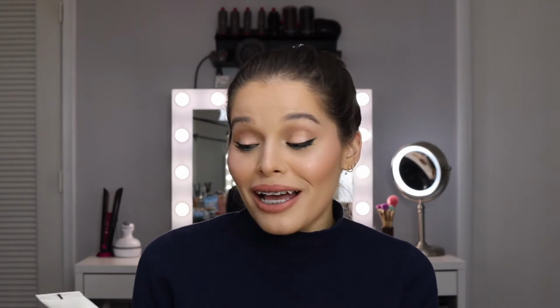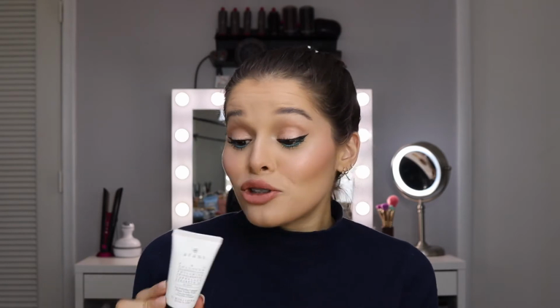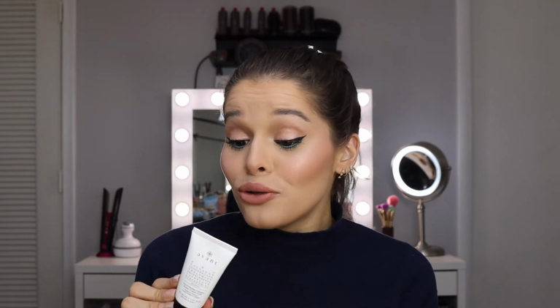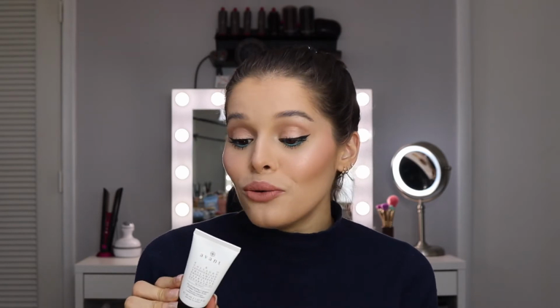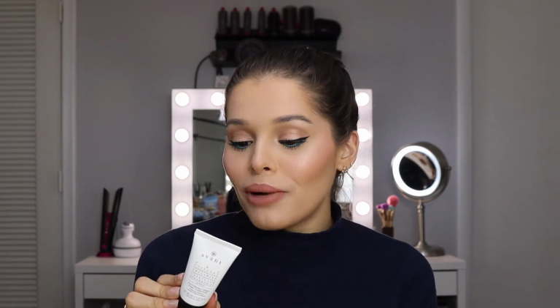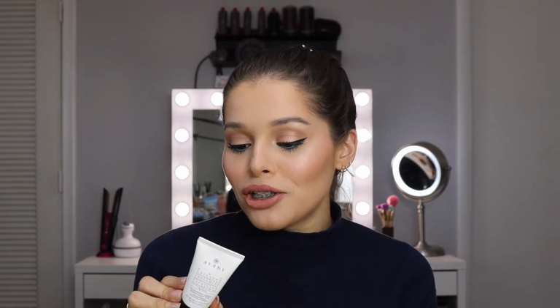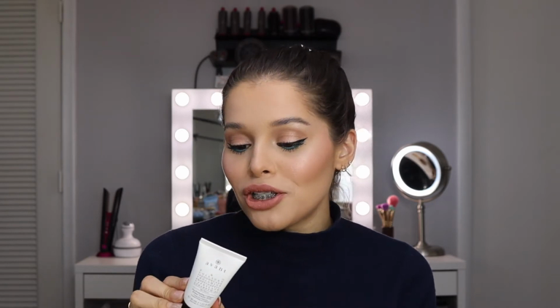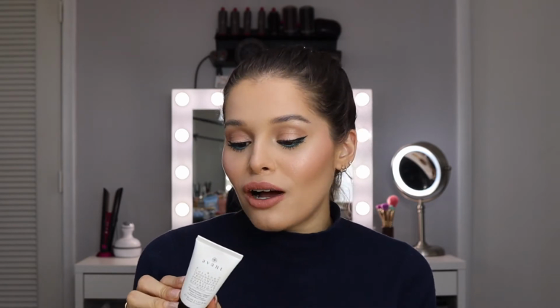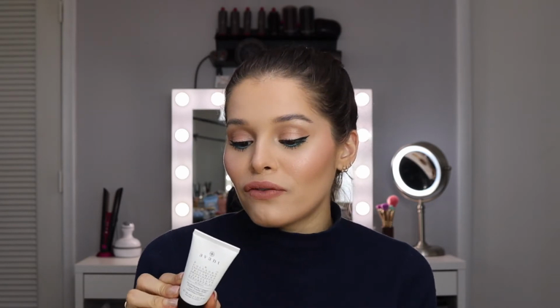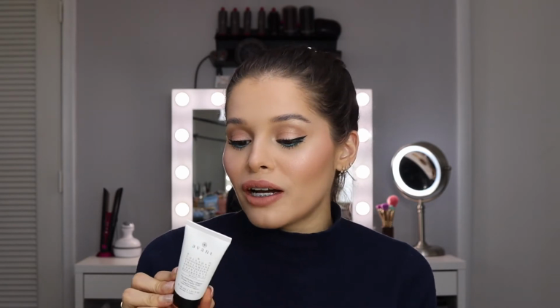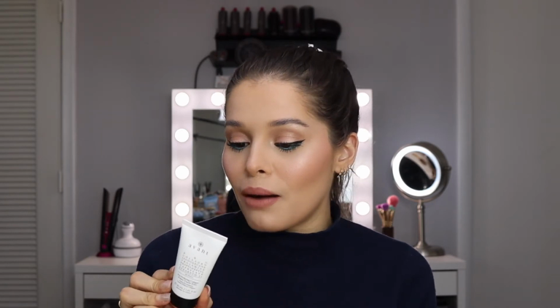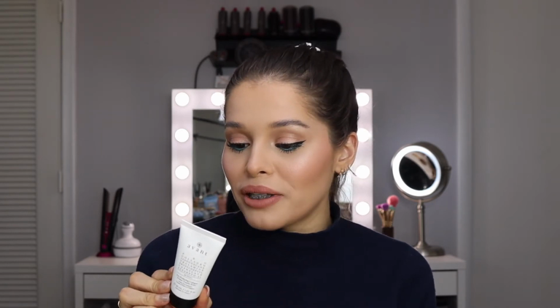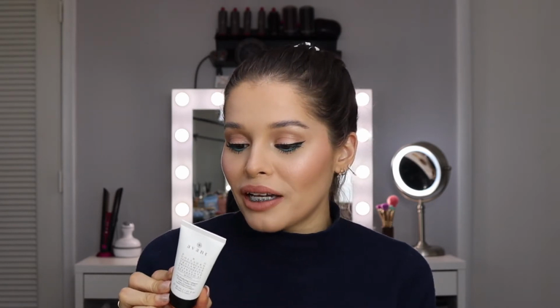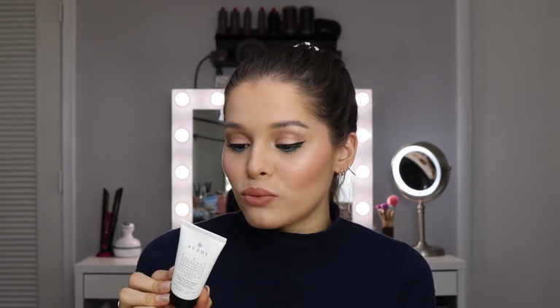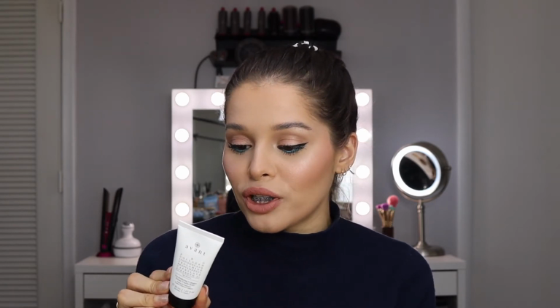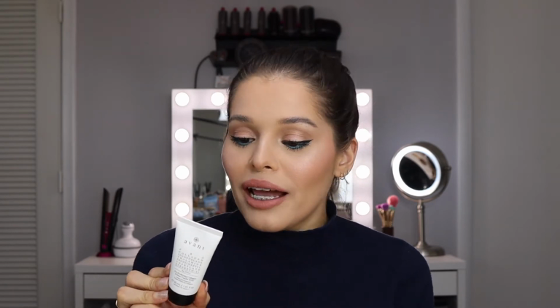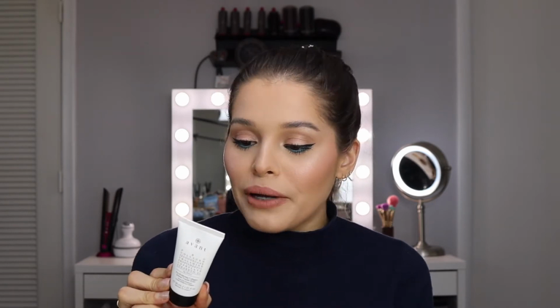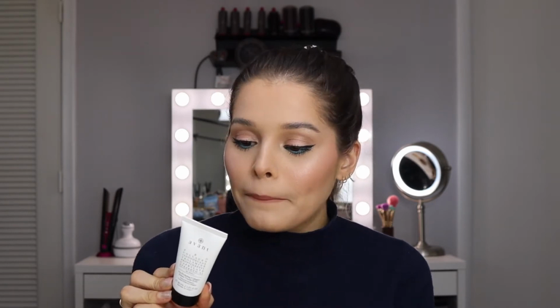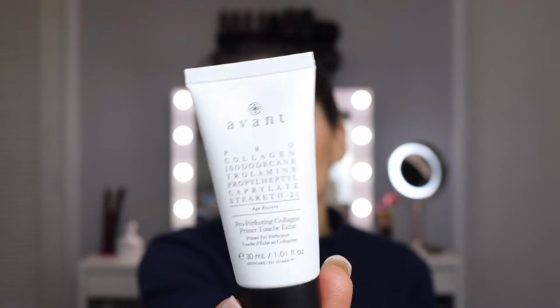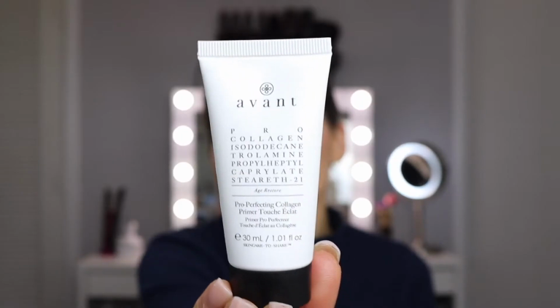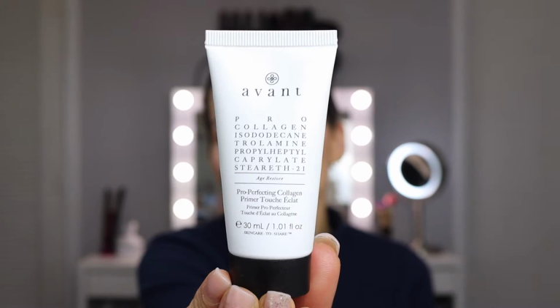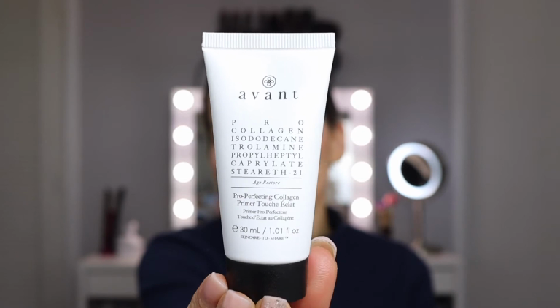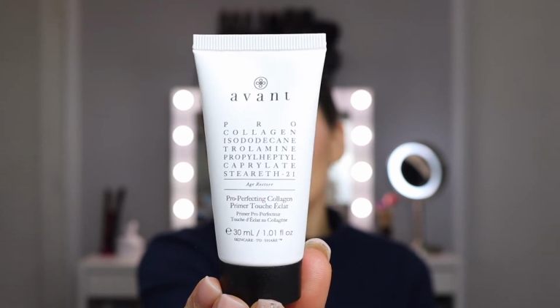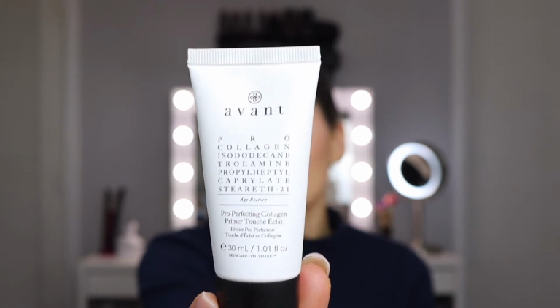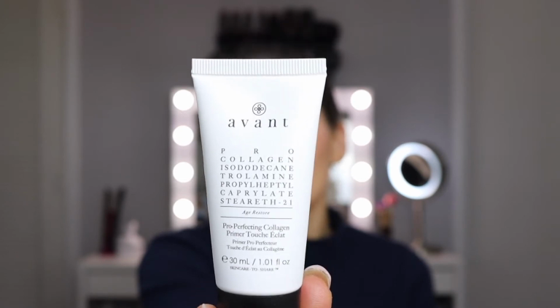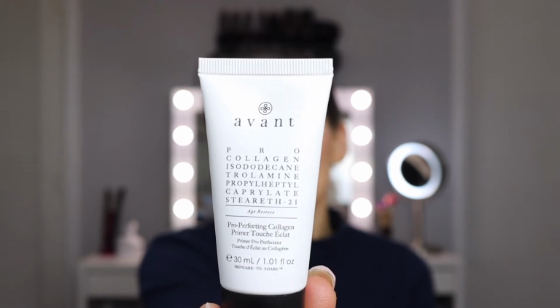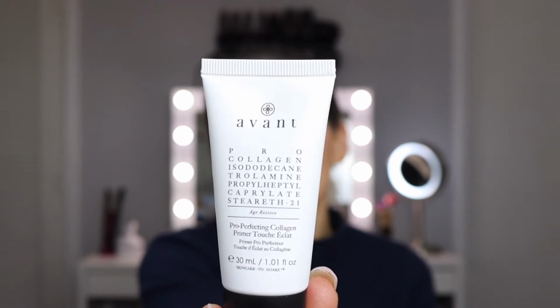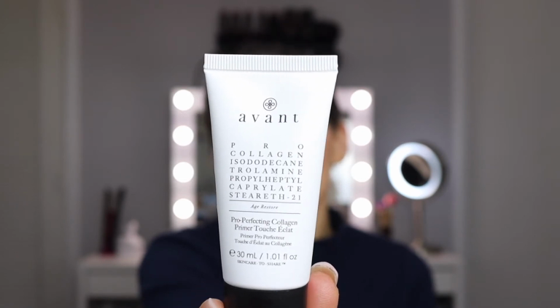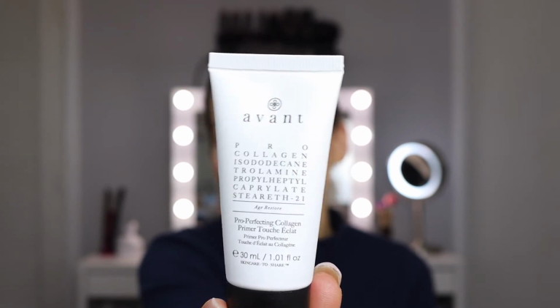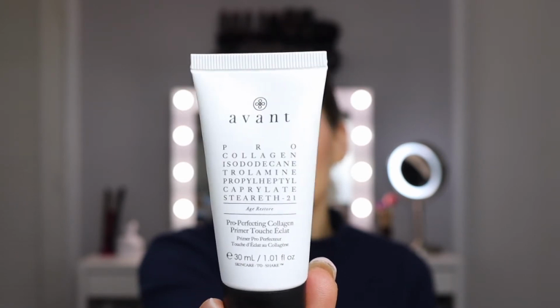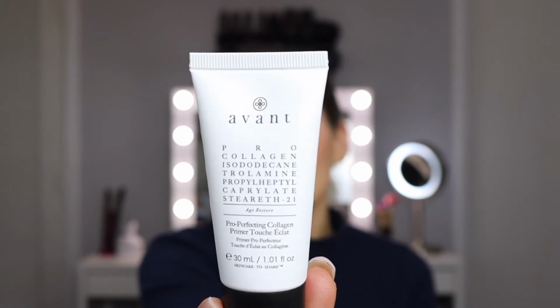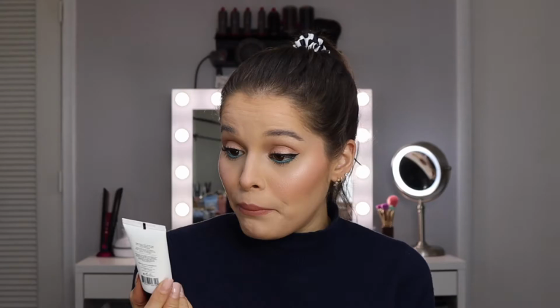Anyway, I got an Avant Pro Collagen — the full name is complicated — but this looks like a primer.